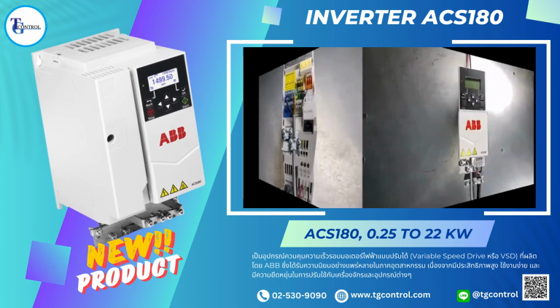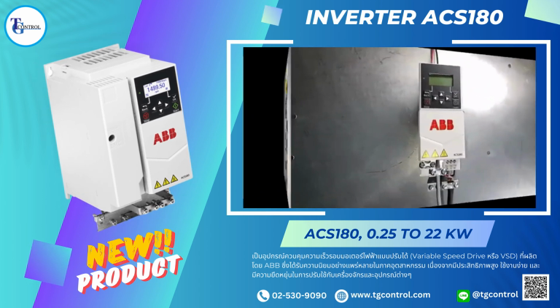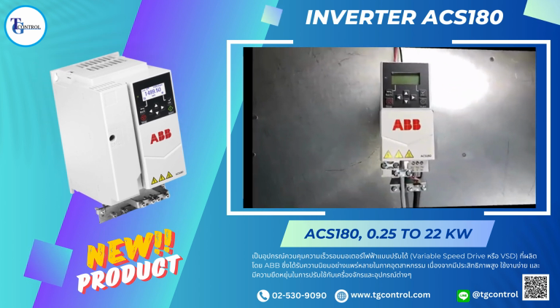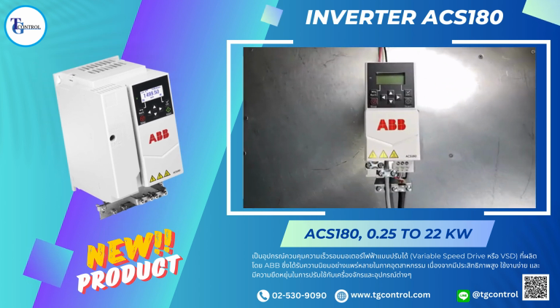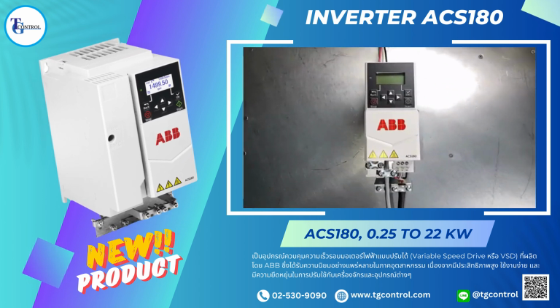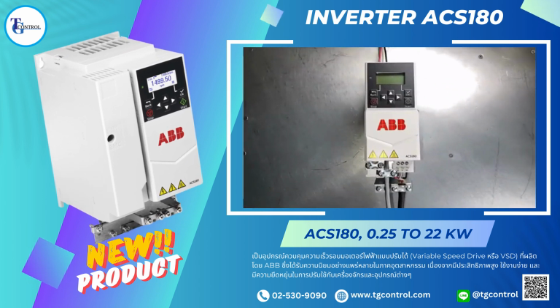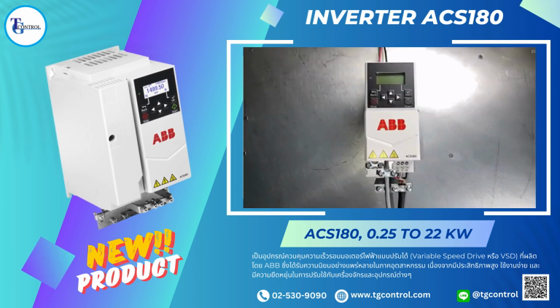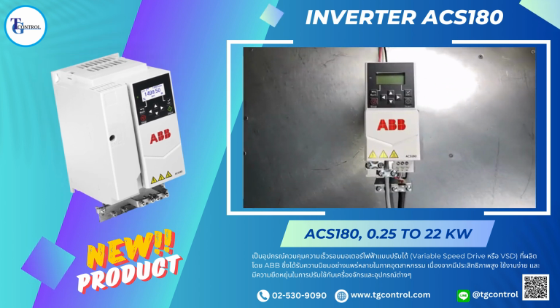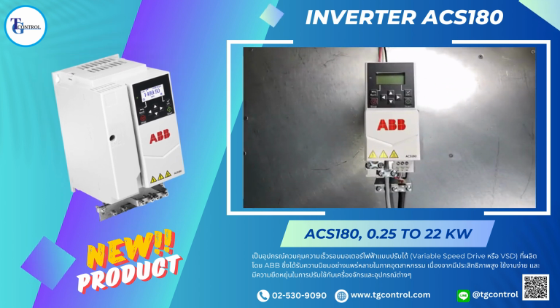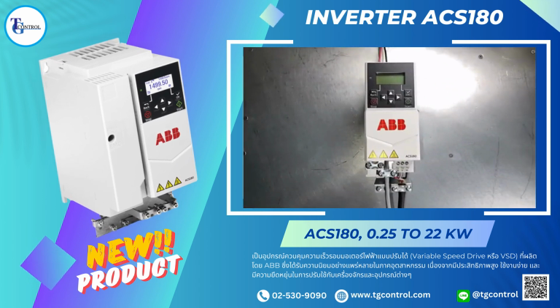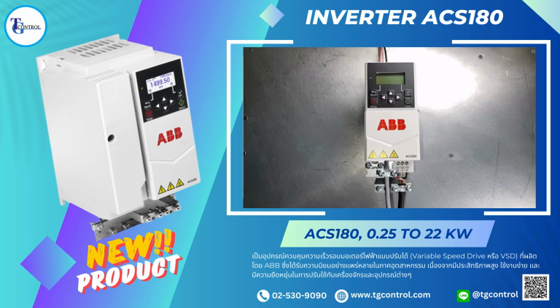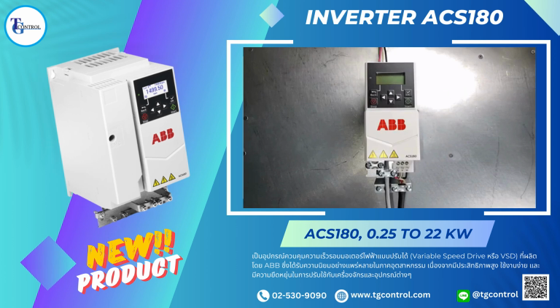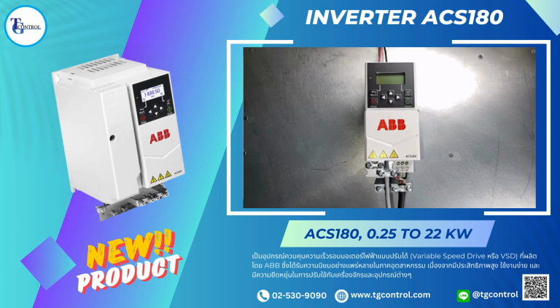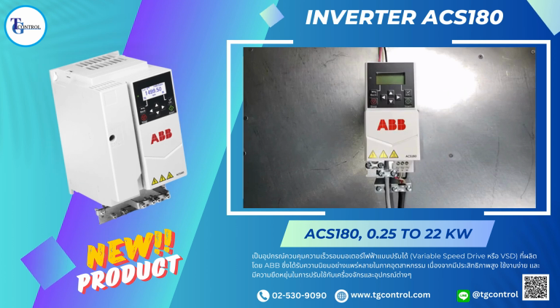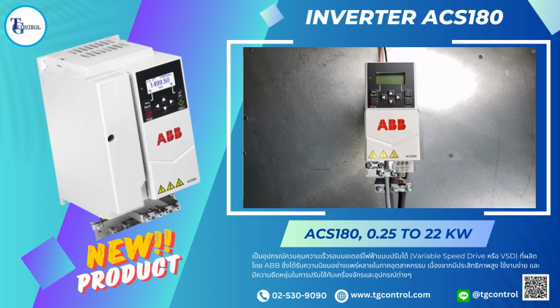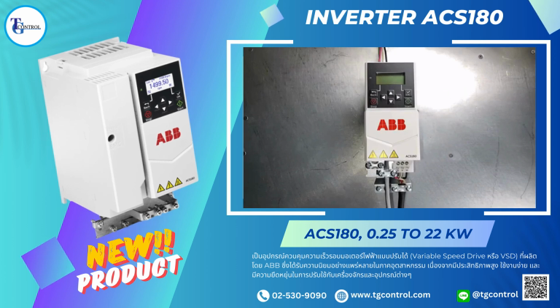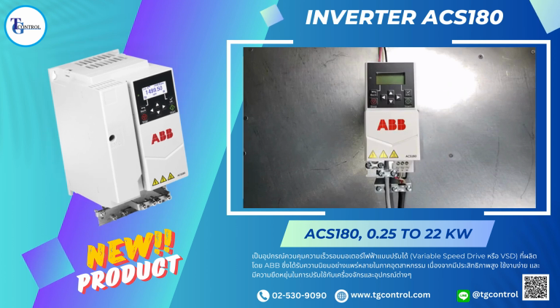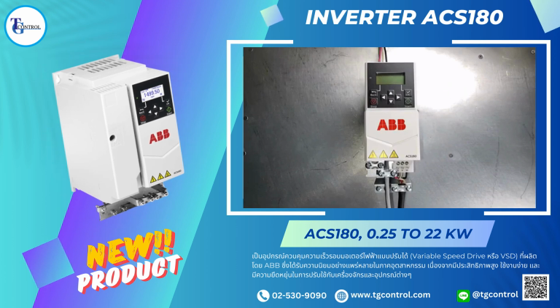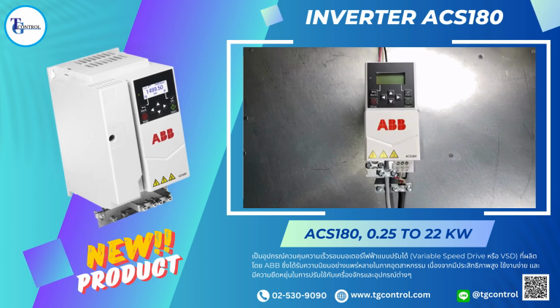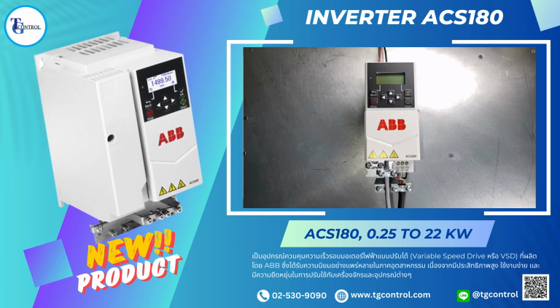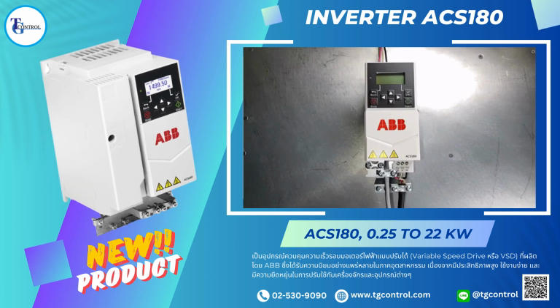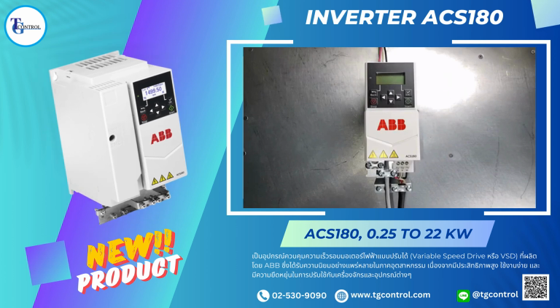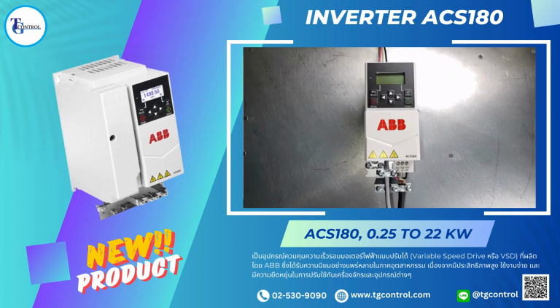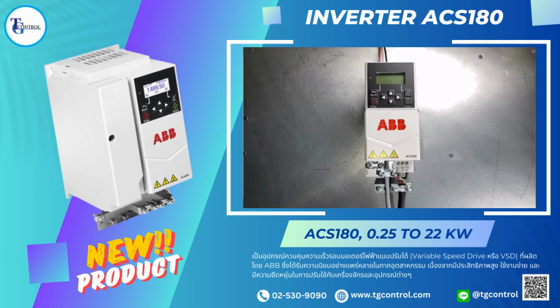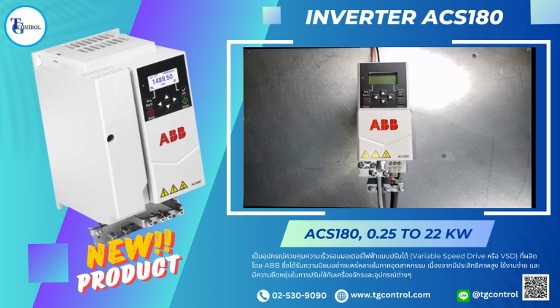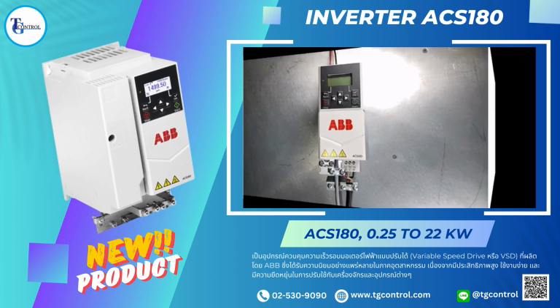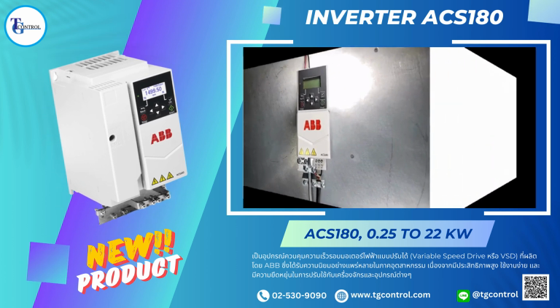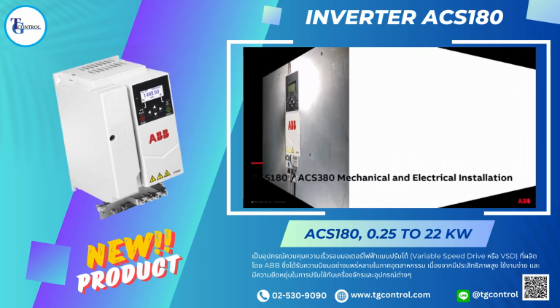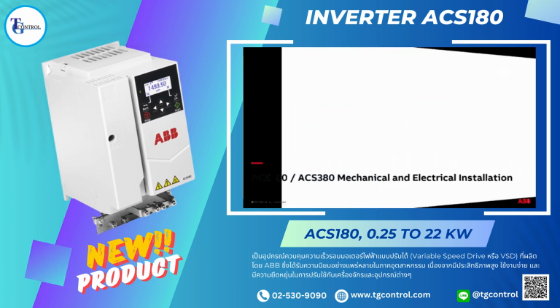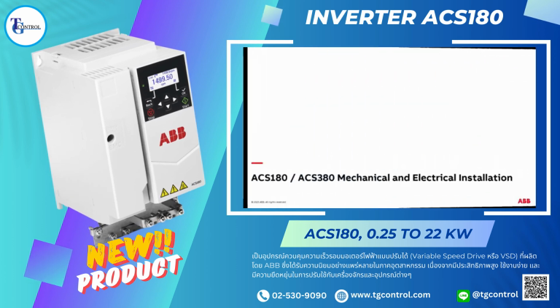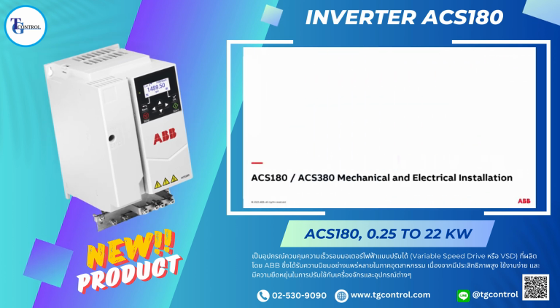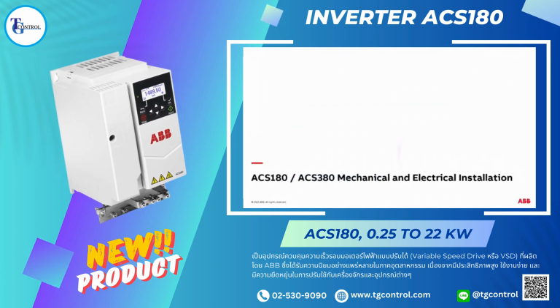Thank you for your attention and for your use of ACS-180 series drives. Have a great day!